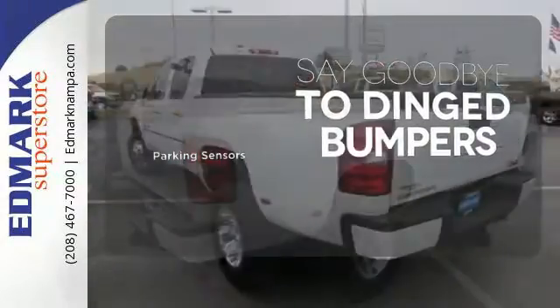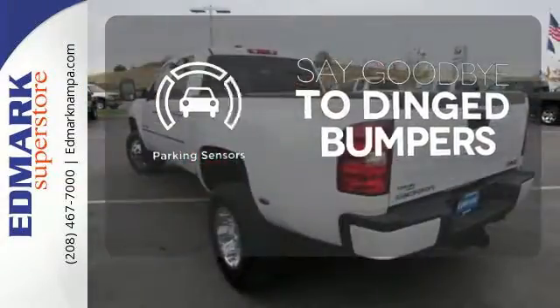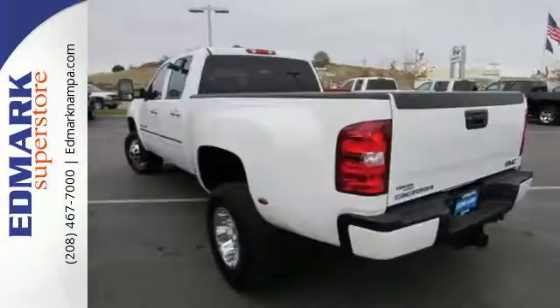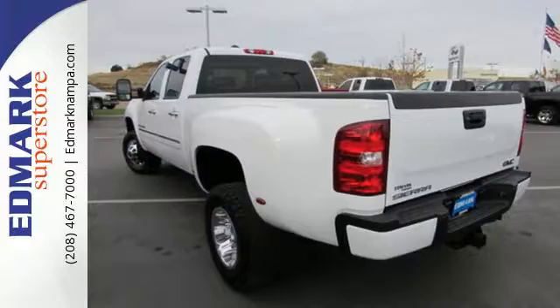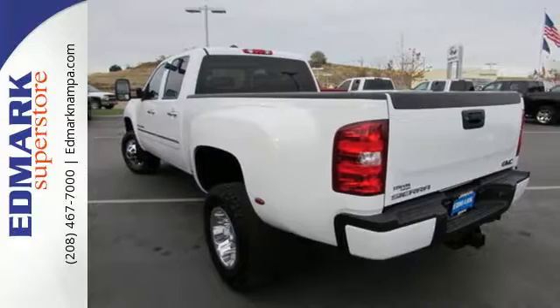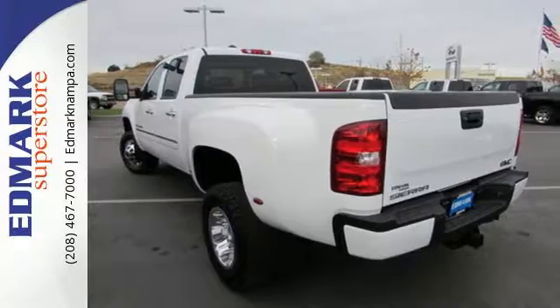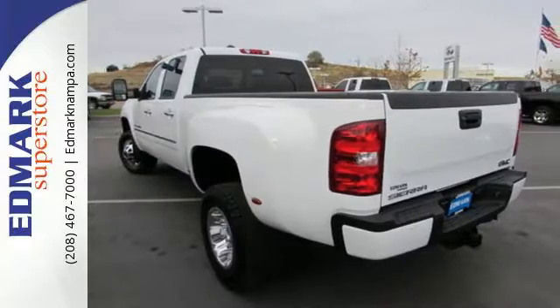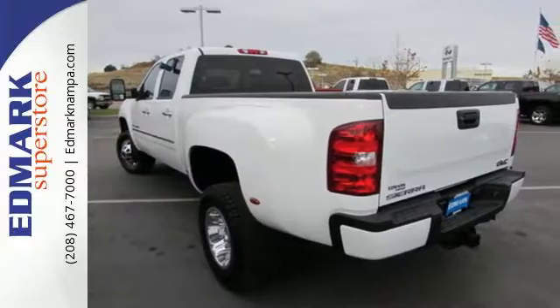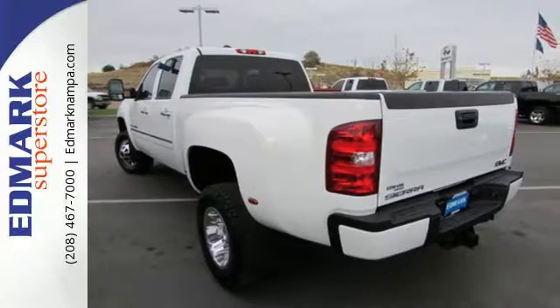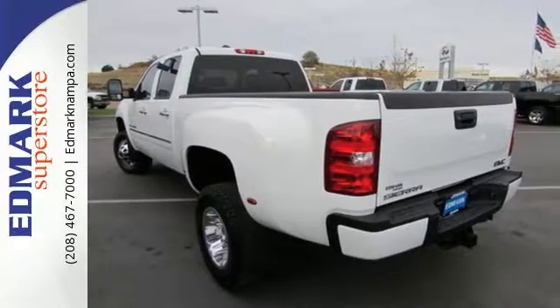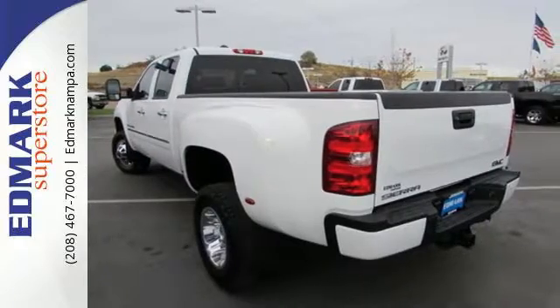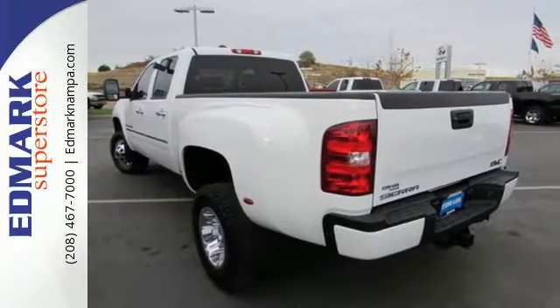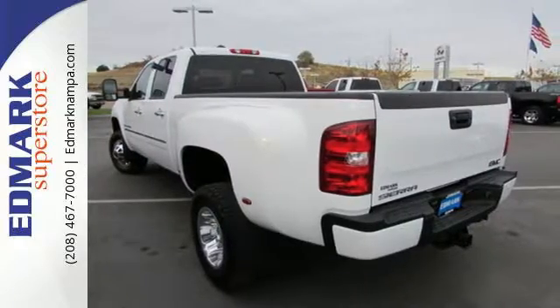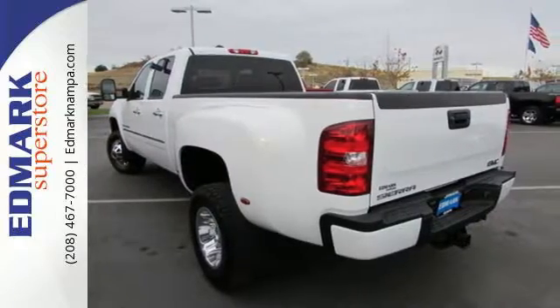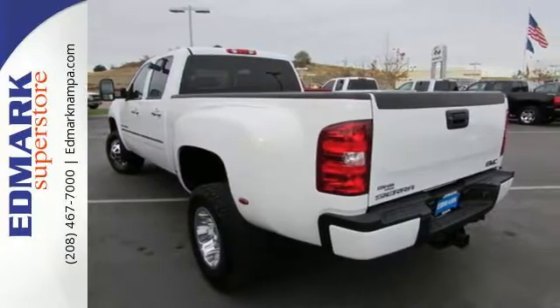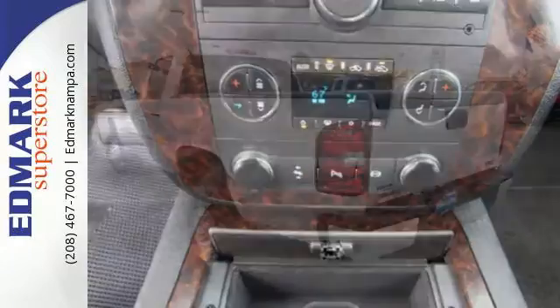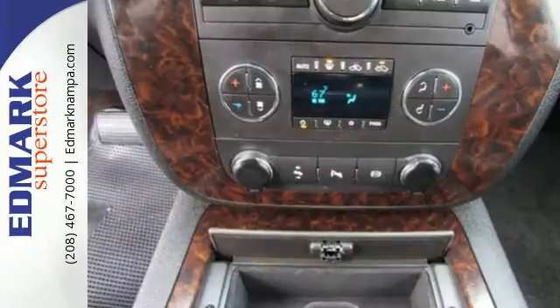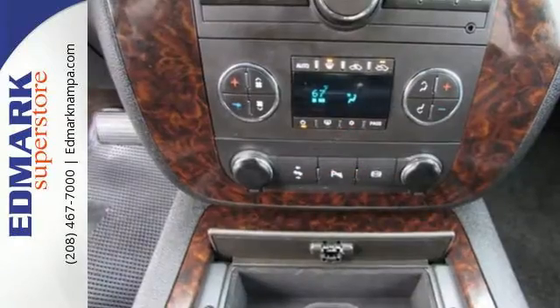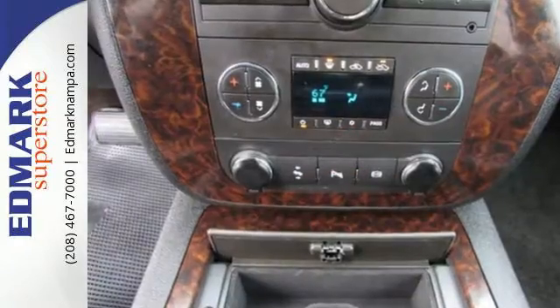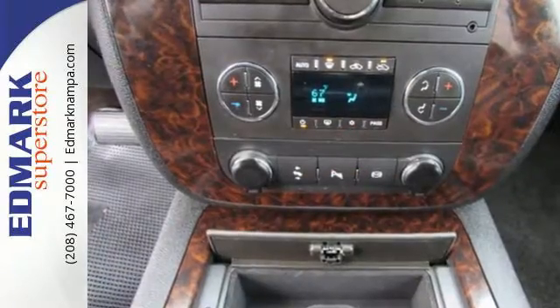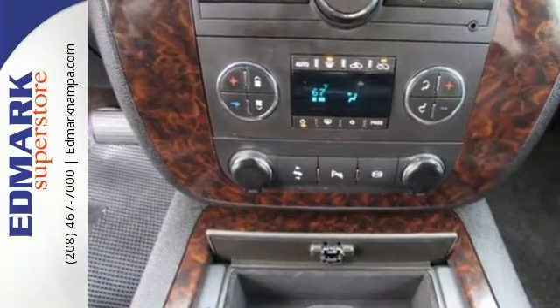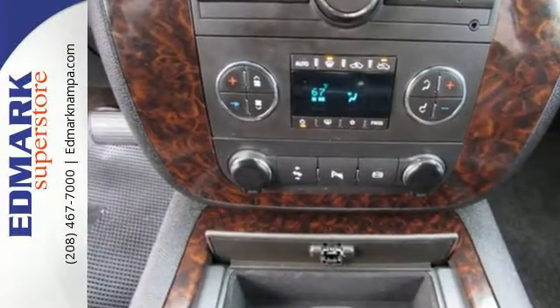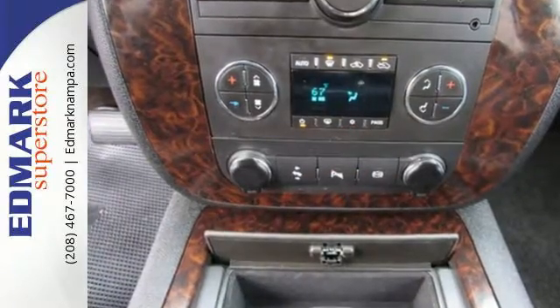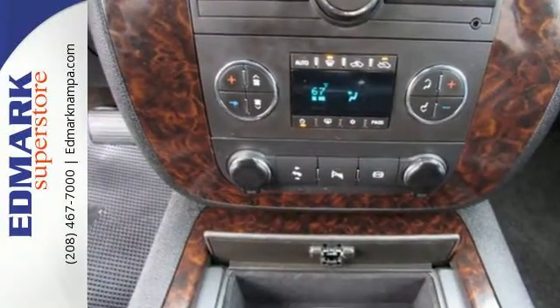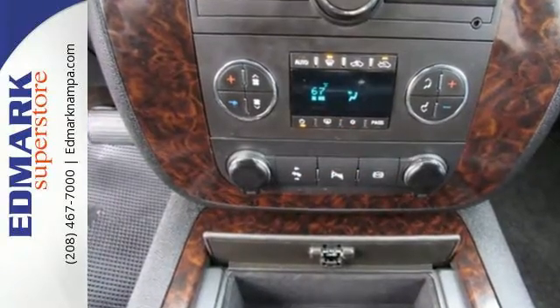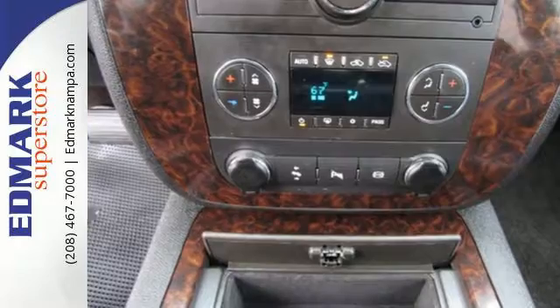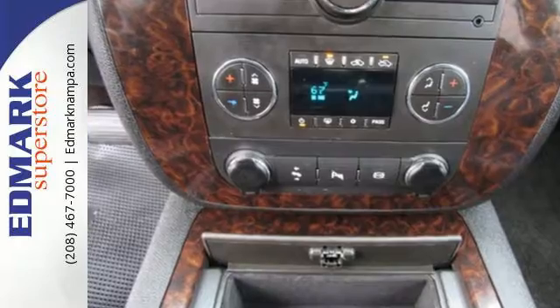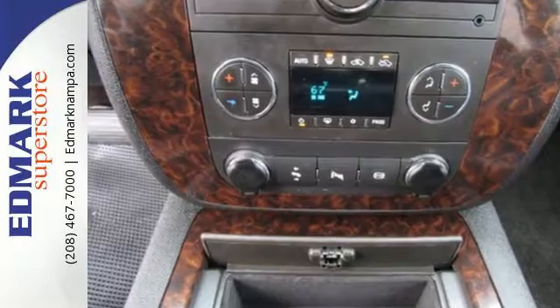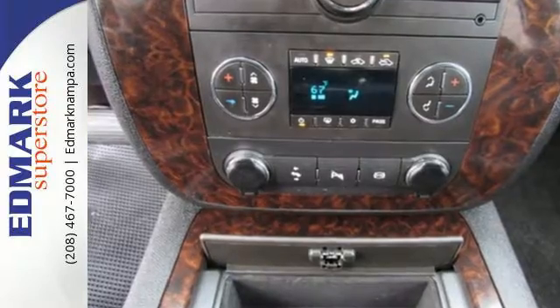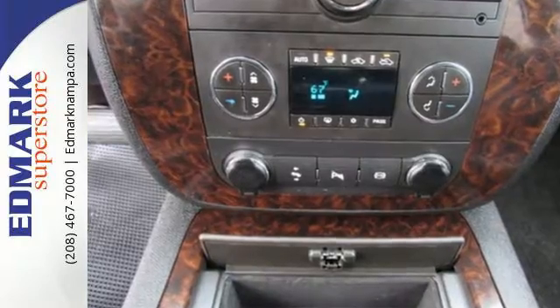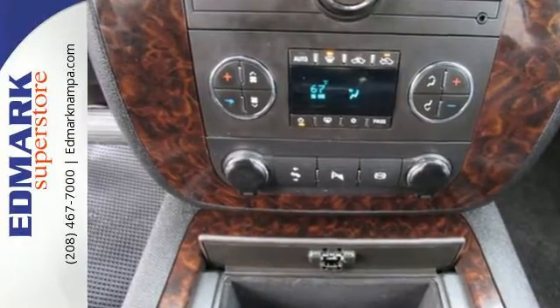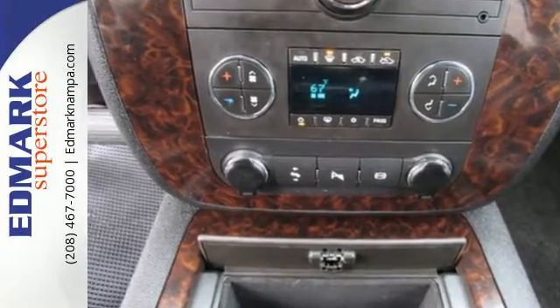If you demand a lot from your truck, from heavy duty hauling to big time towing, you're going to love this GMC Sierra 3500 HD.